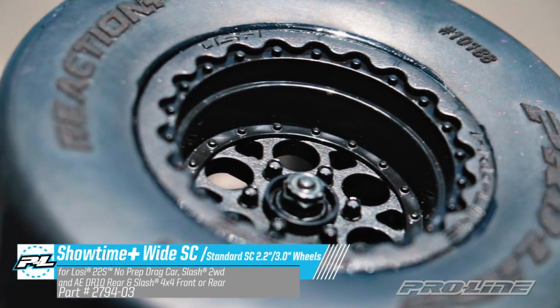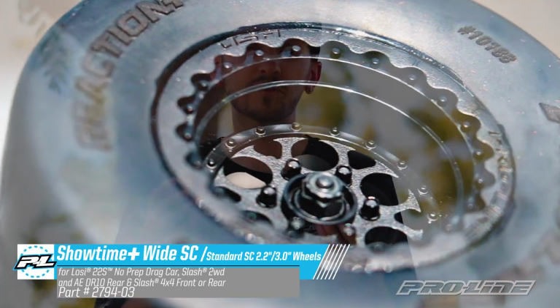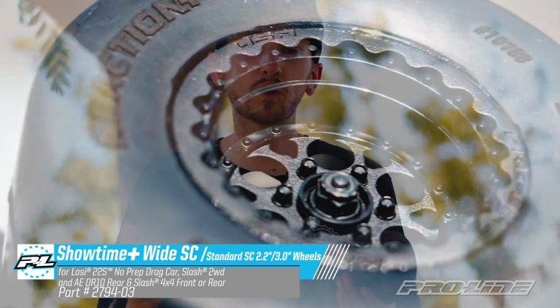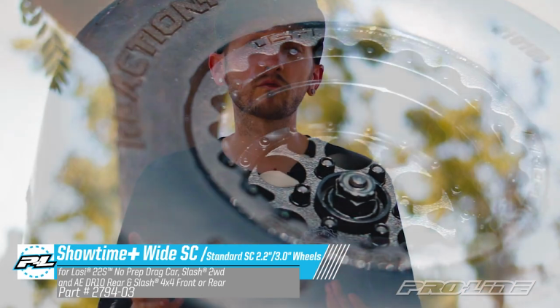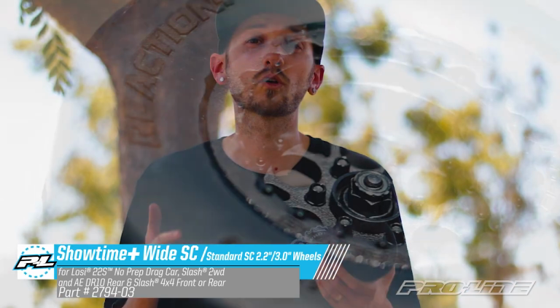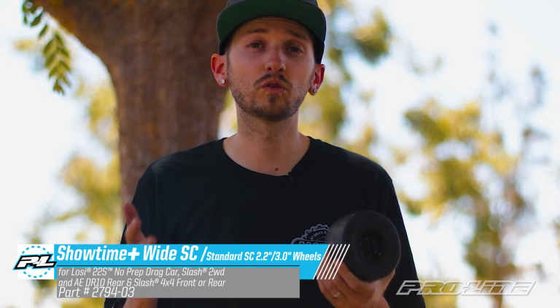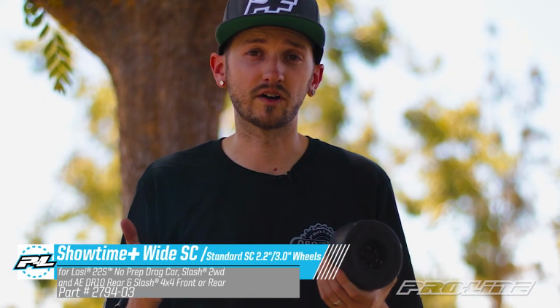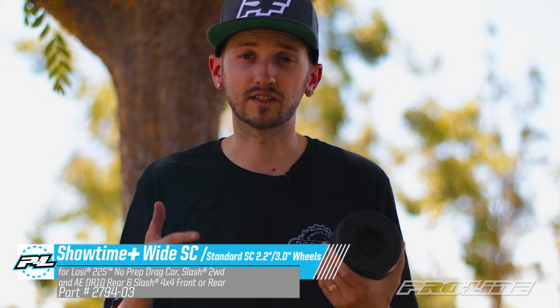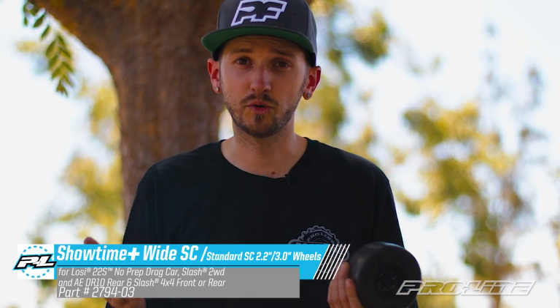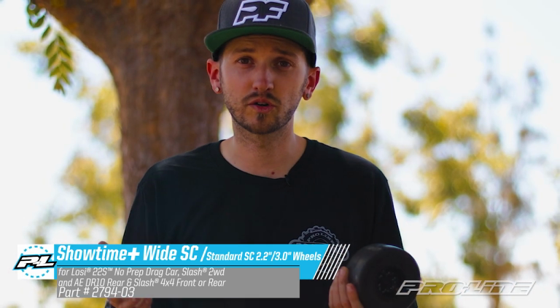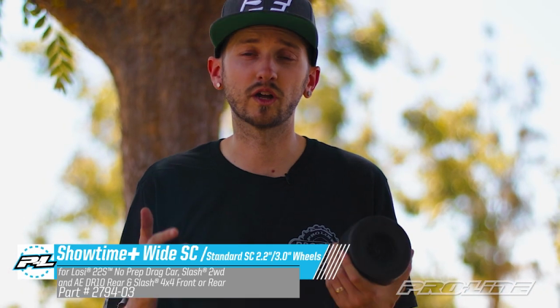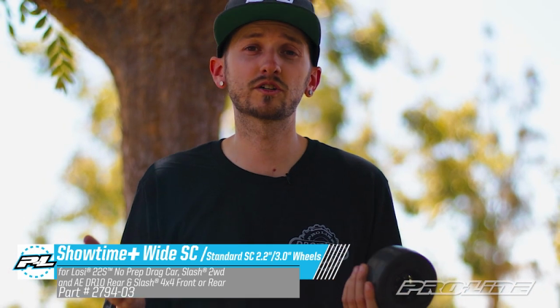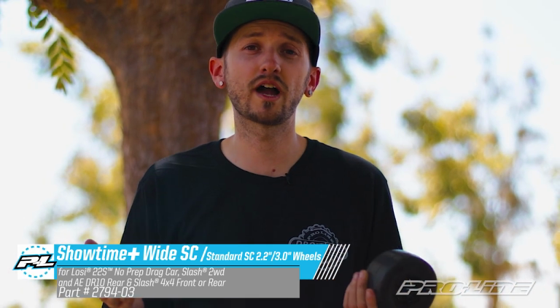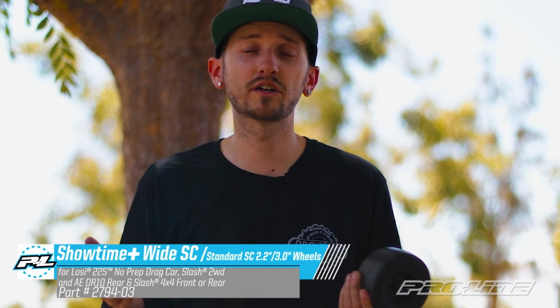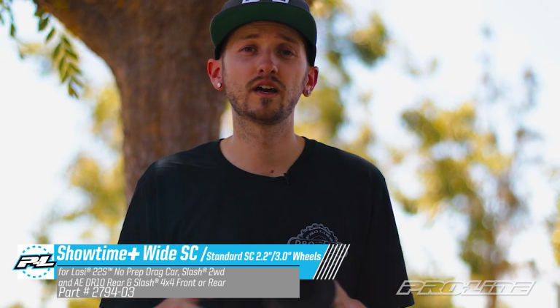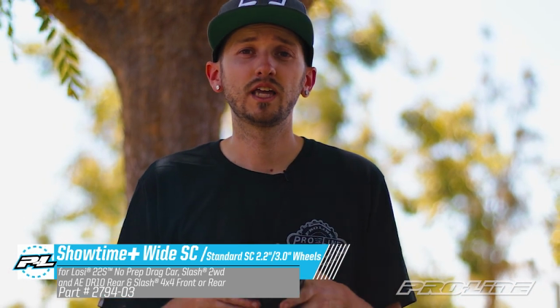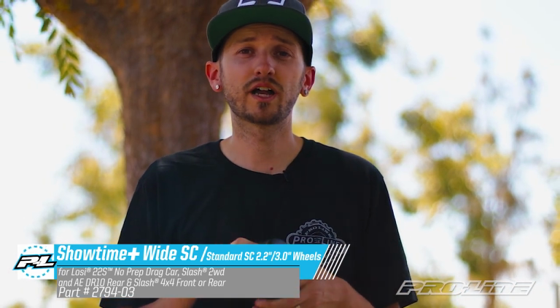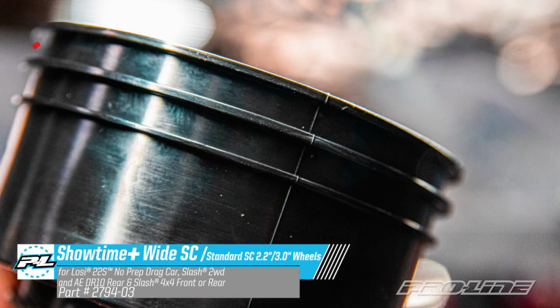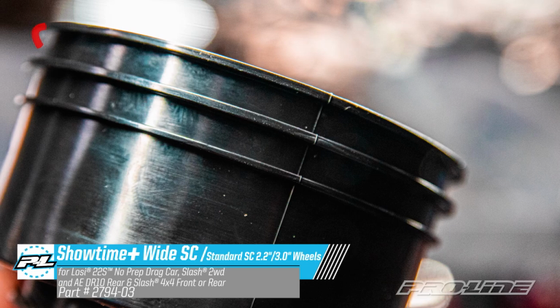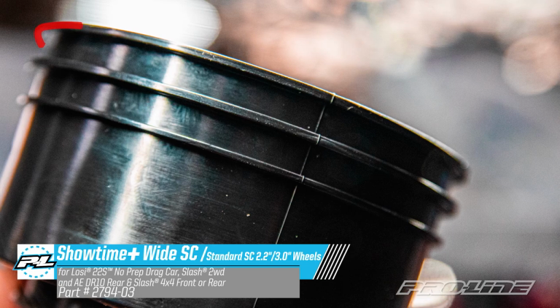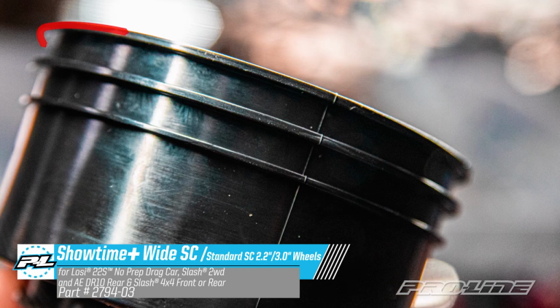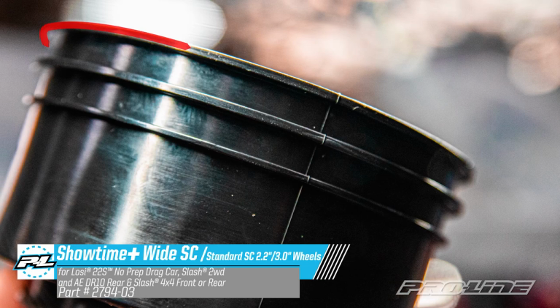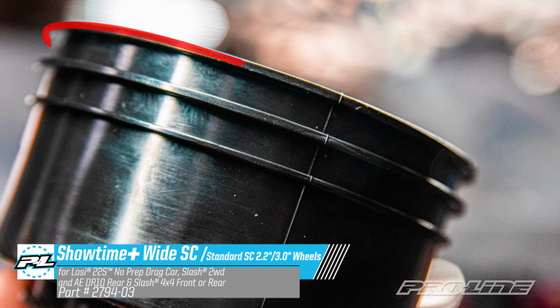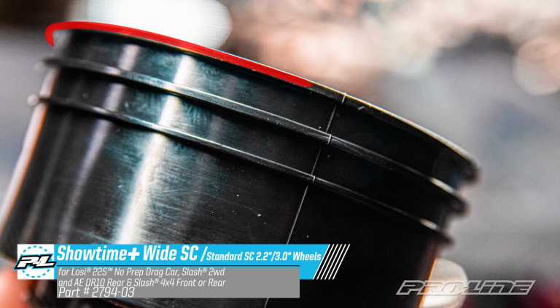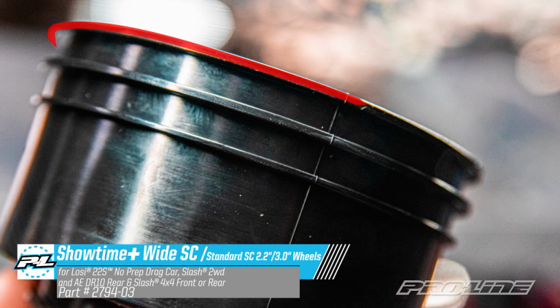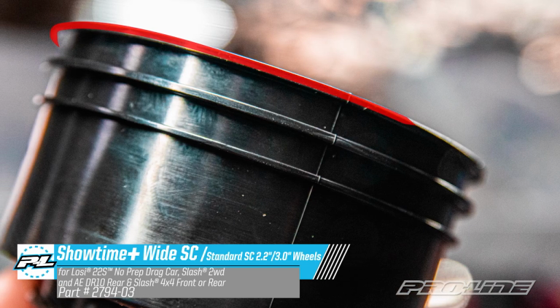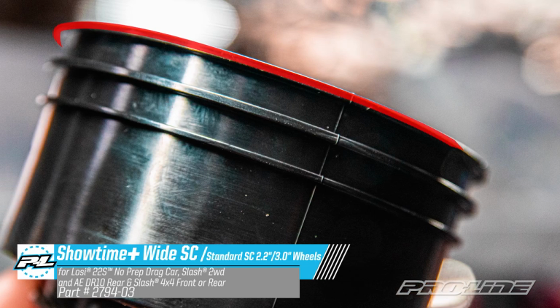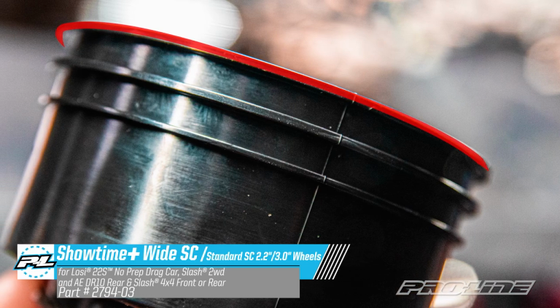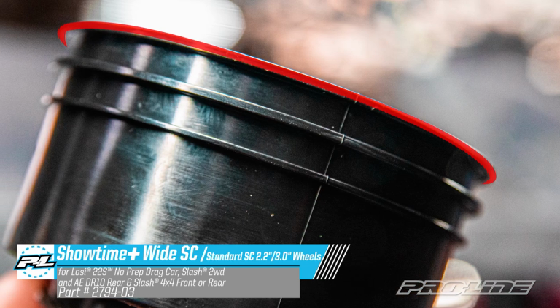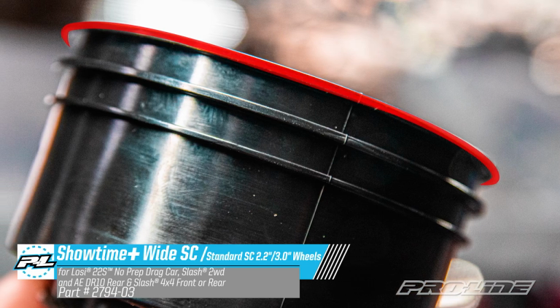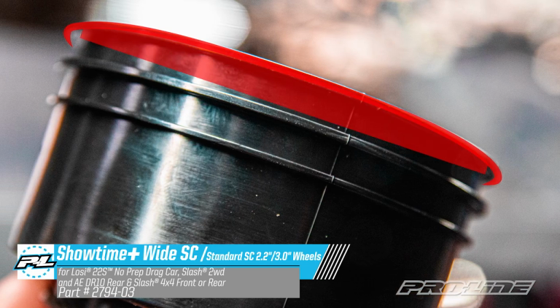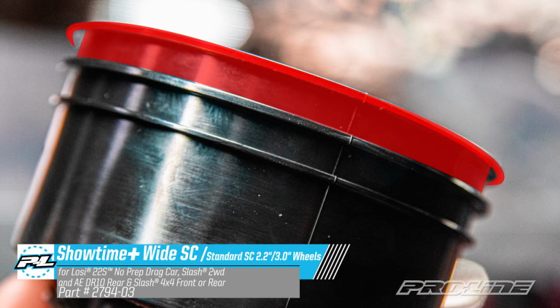But if you still want to run your old tires like the Hoosier or the original Reaction, you can actually trim off the inner bead and still run a normal width short course tire.